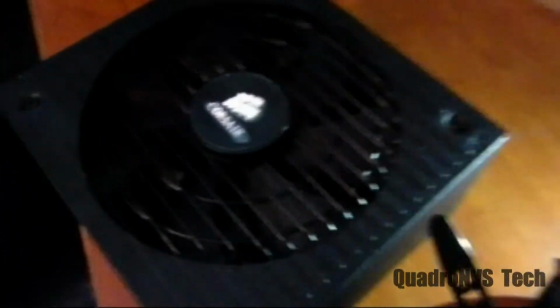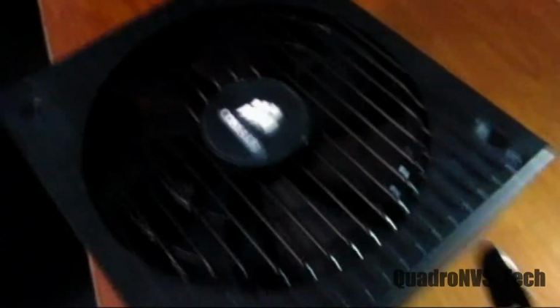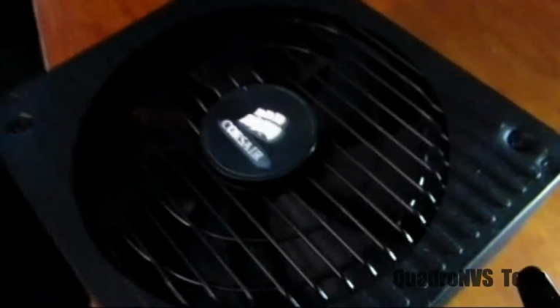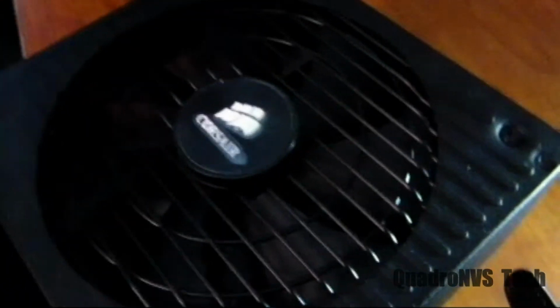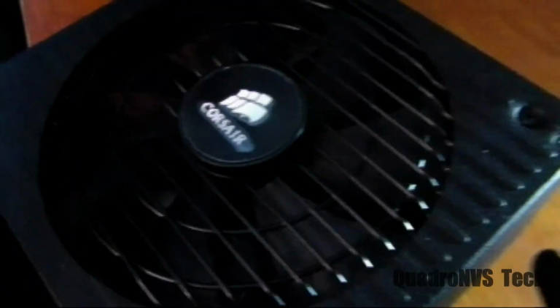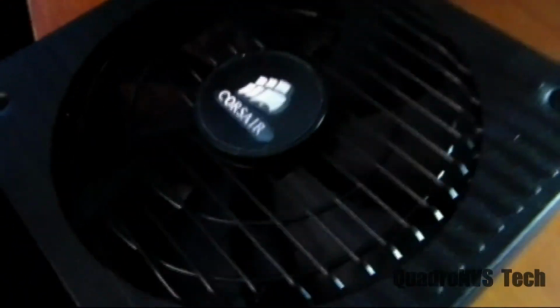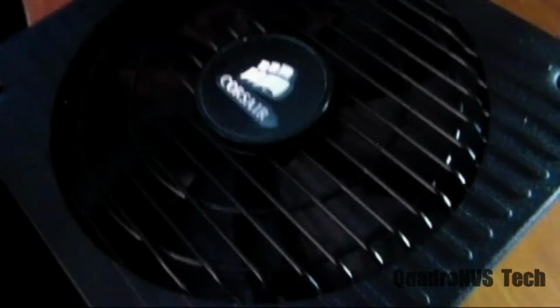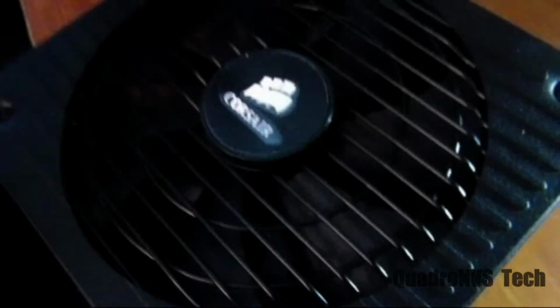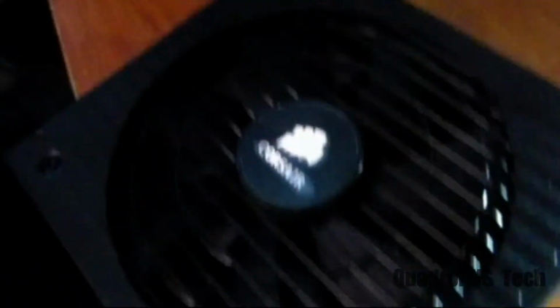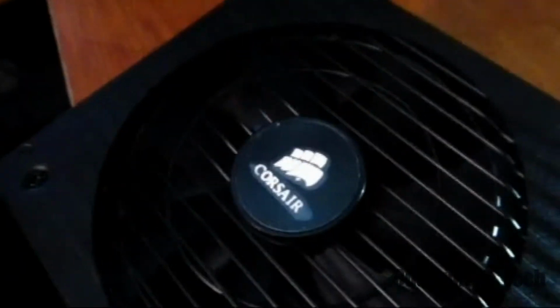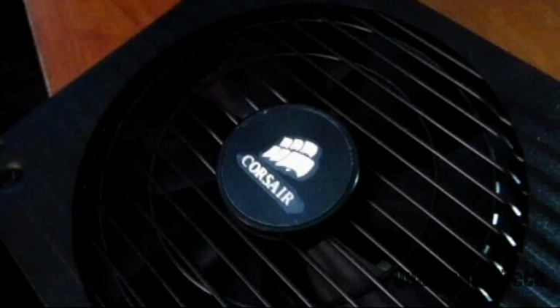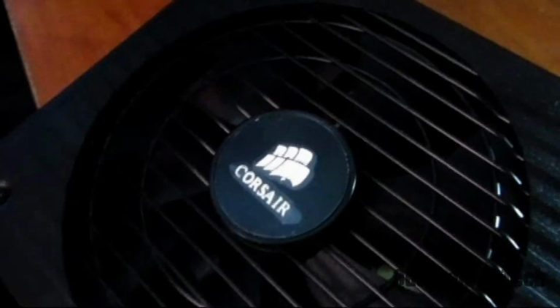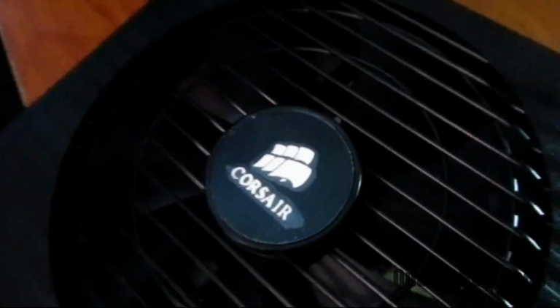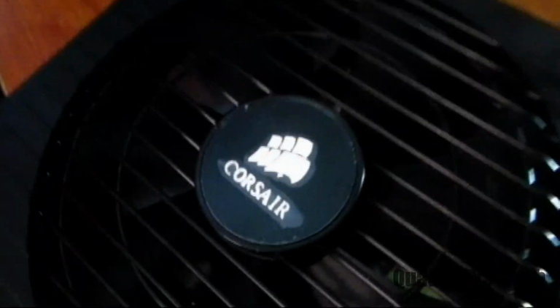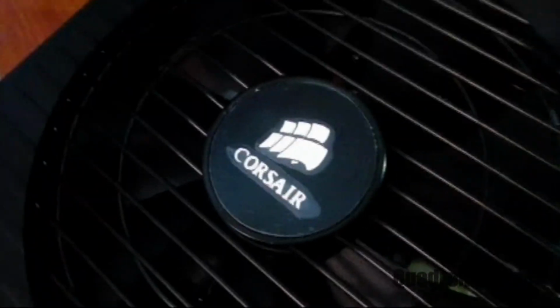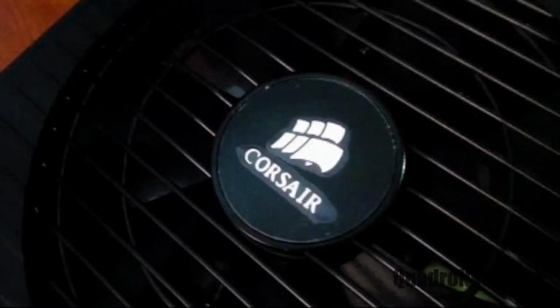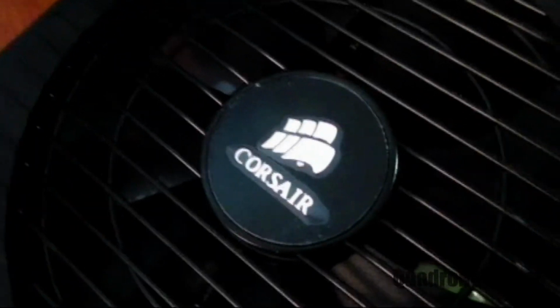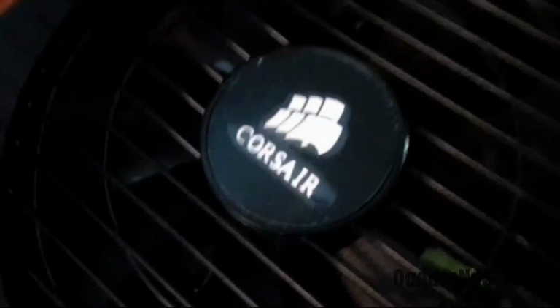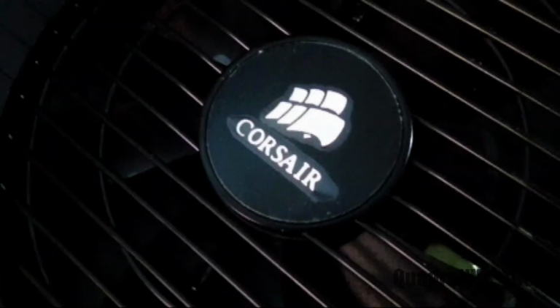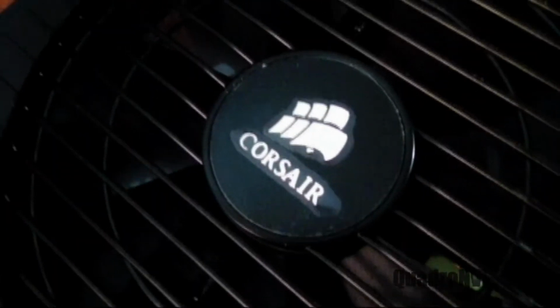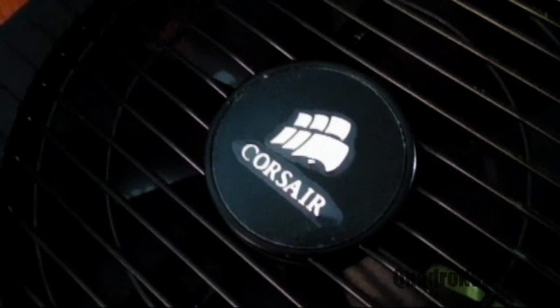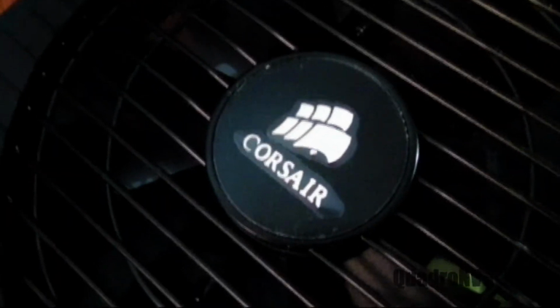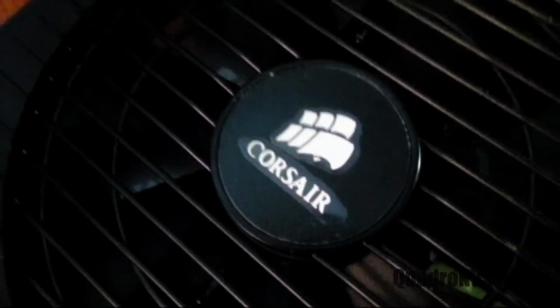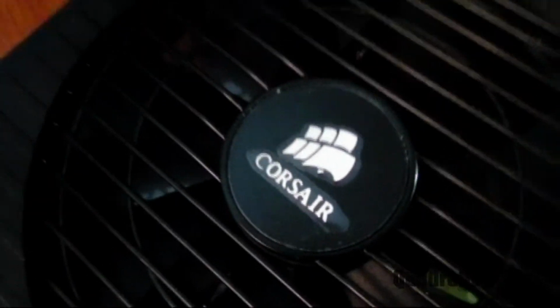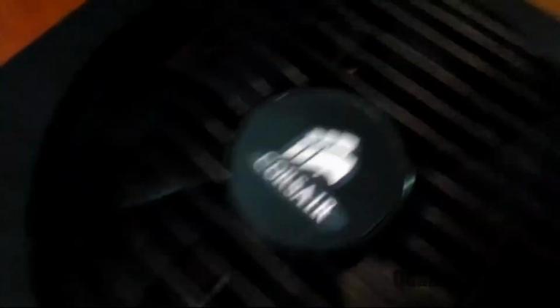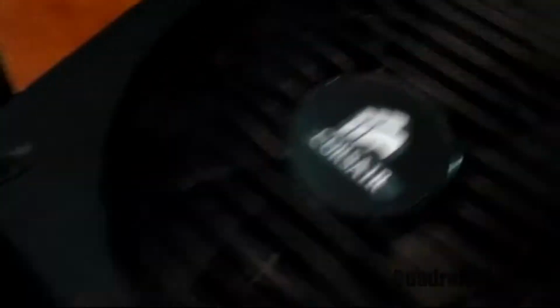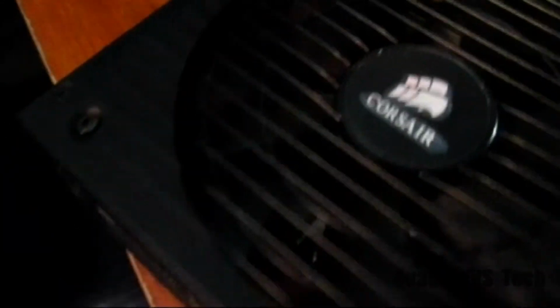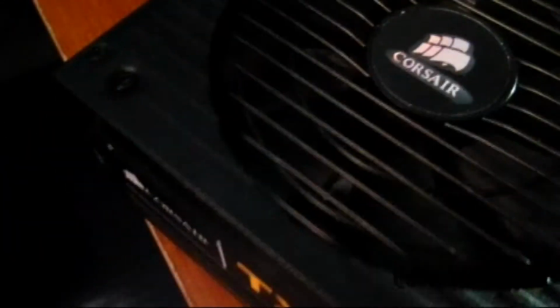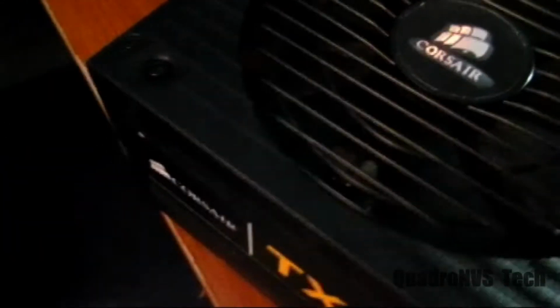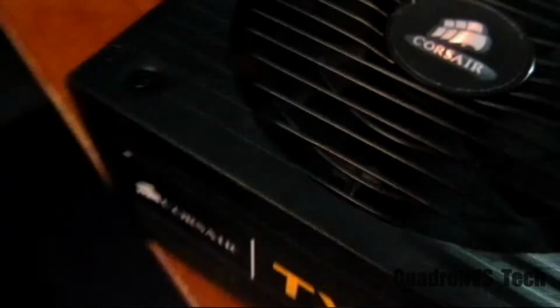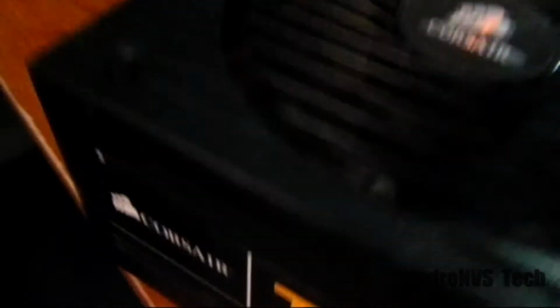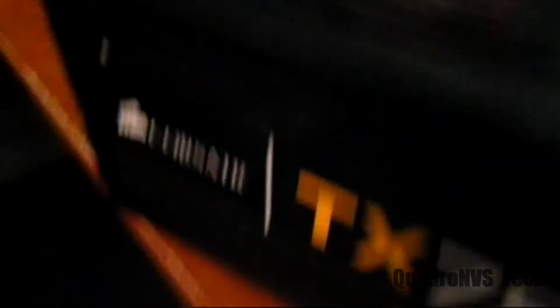And again, there's that 140 millimeter fan, keeping things cool when things need to be cooled.